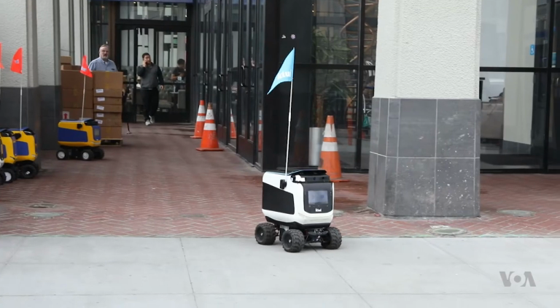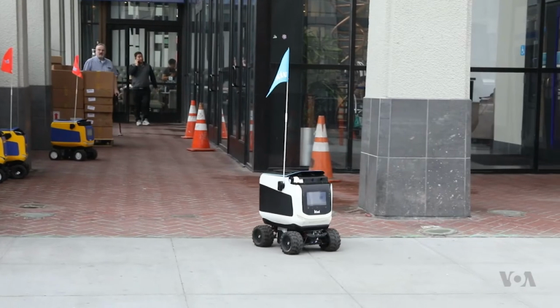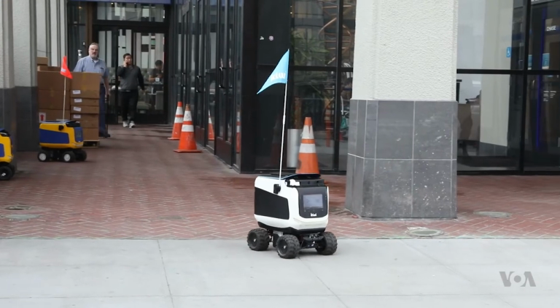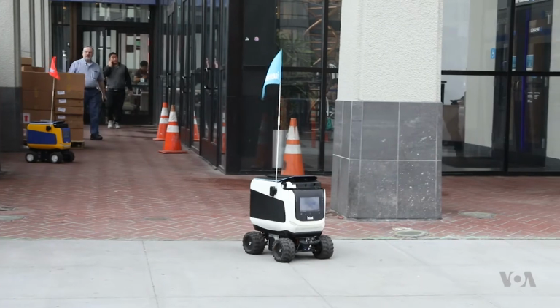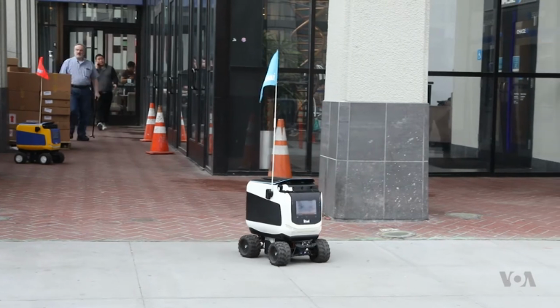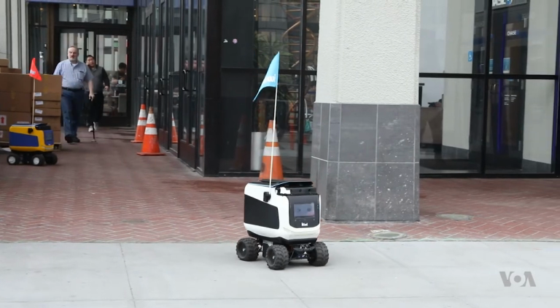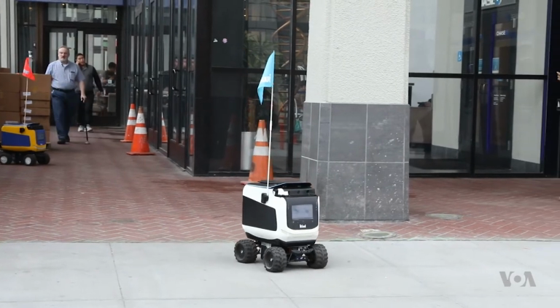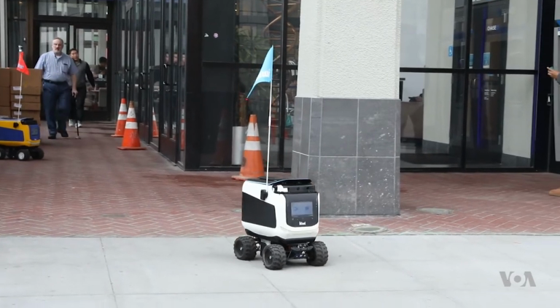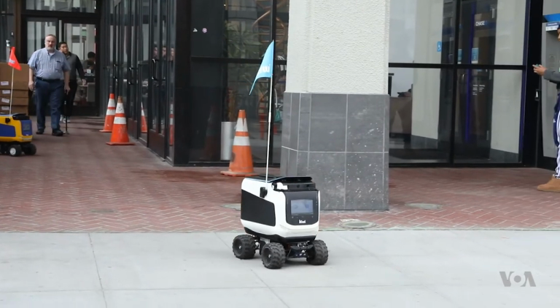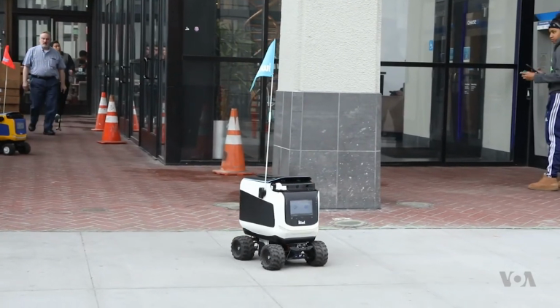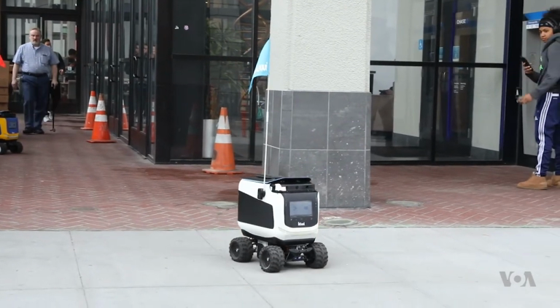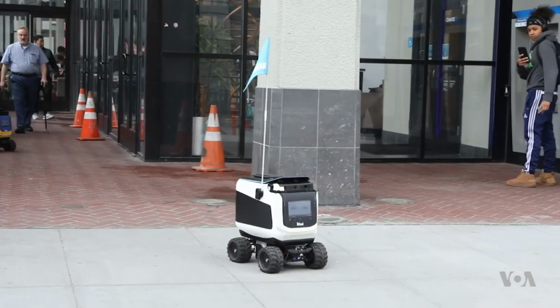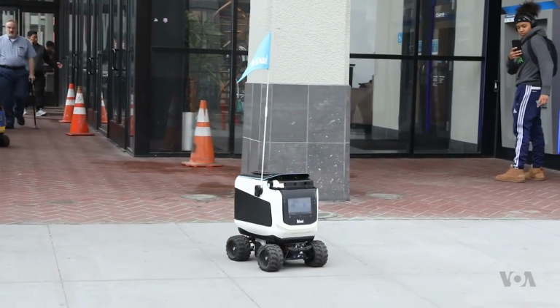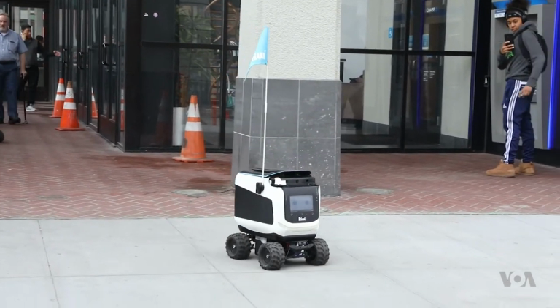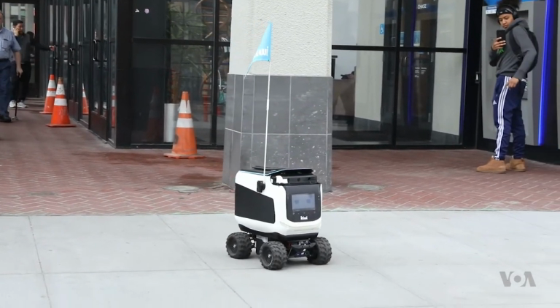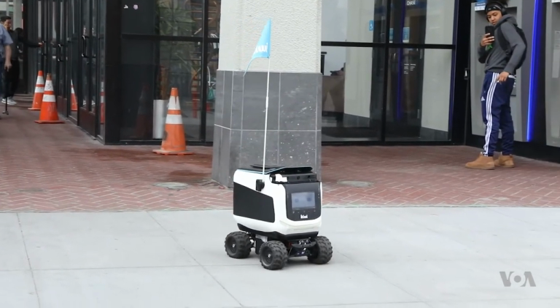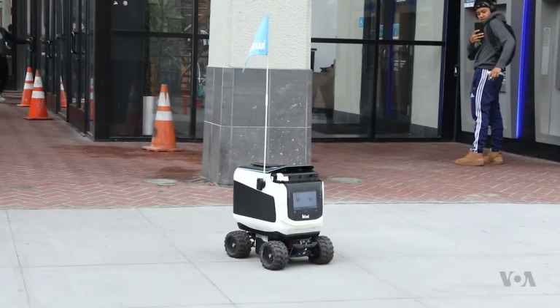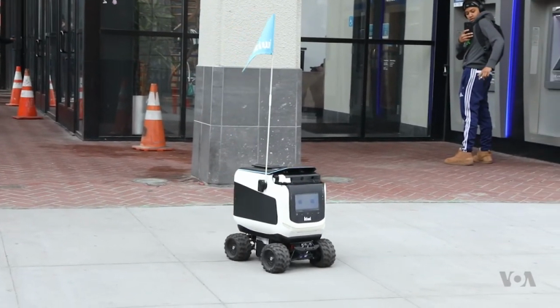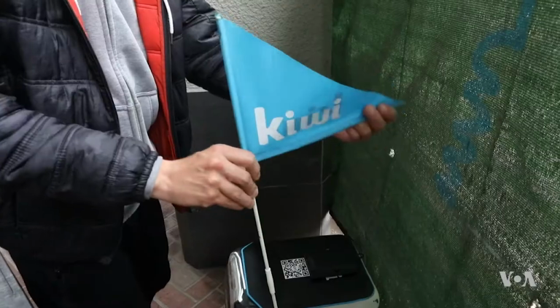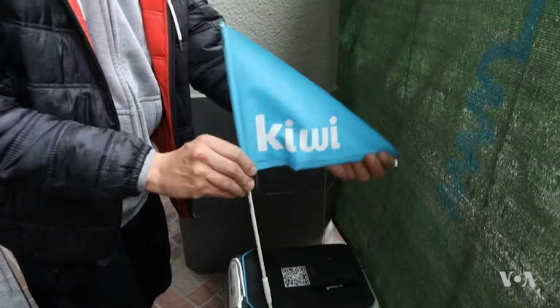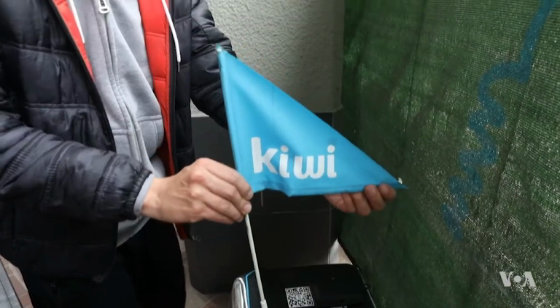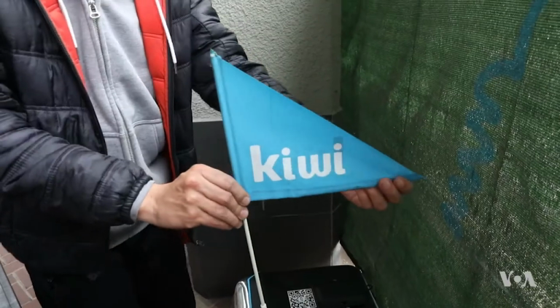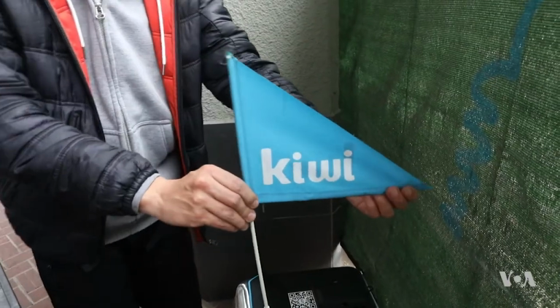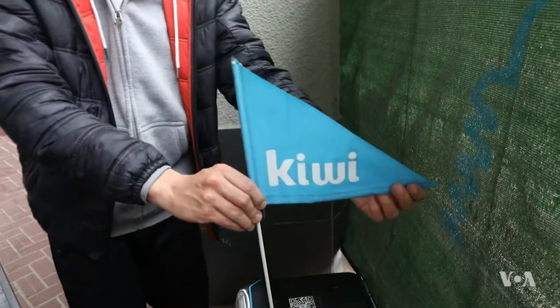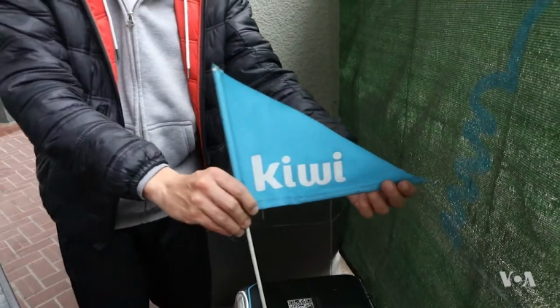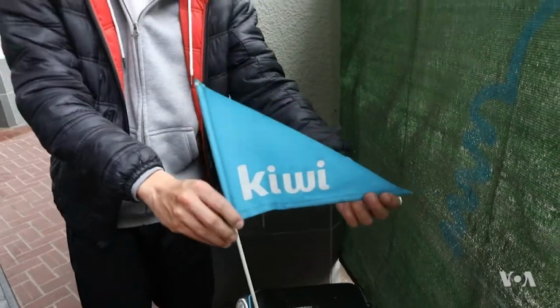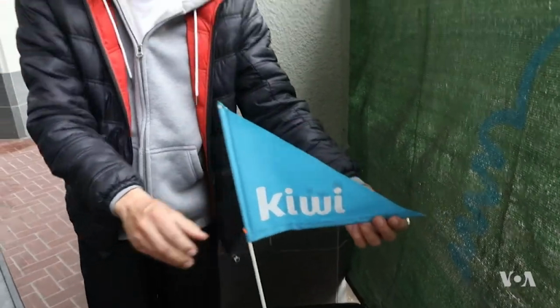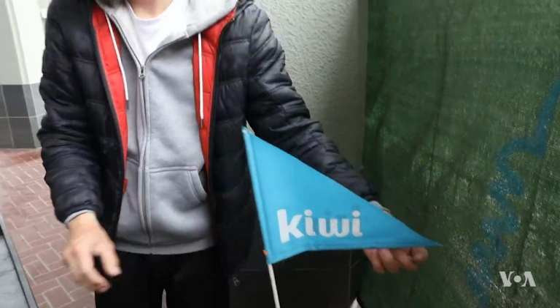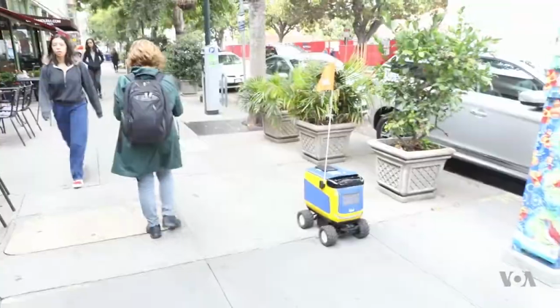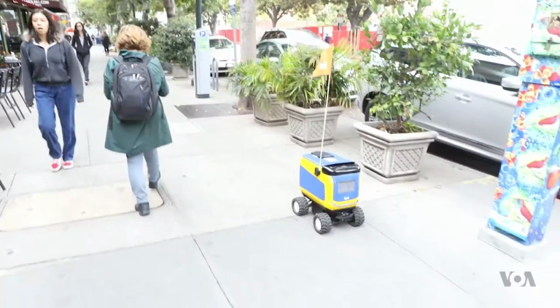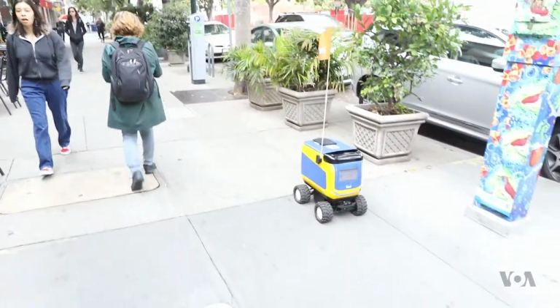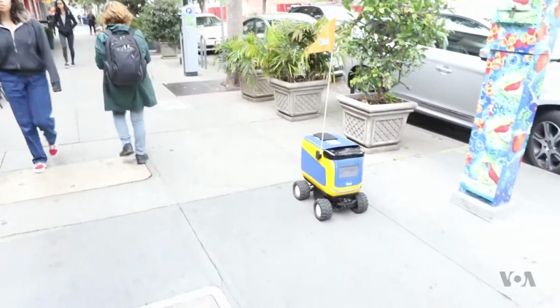This is not a robot invasion, just Kiwi robots roaming Berkeley waiting for their next delivery.